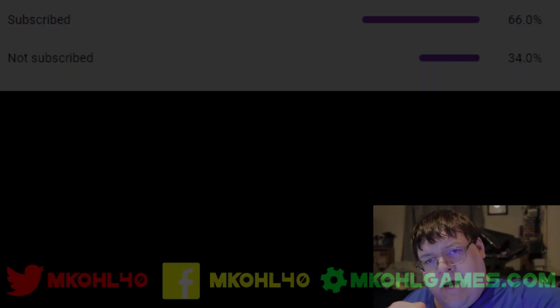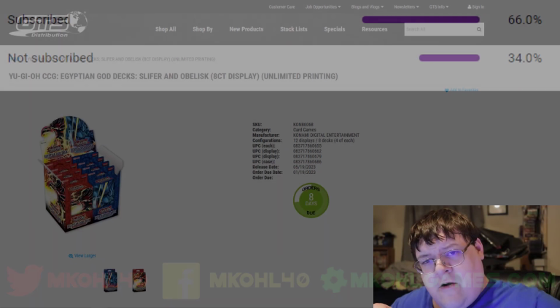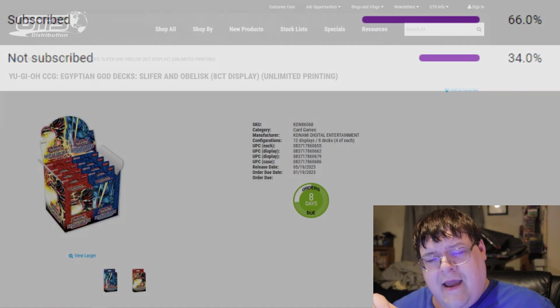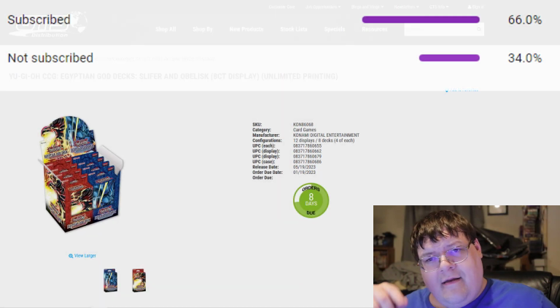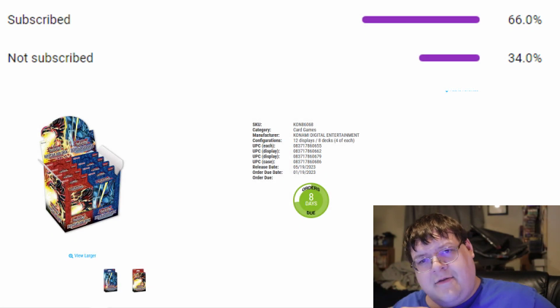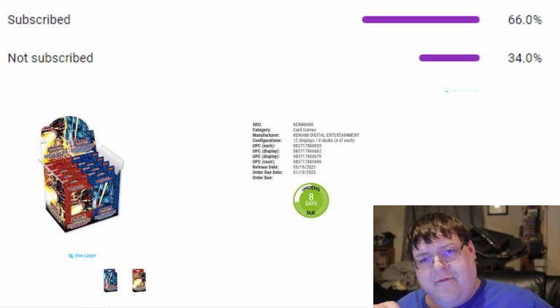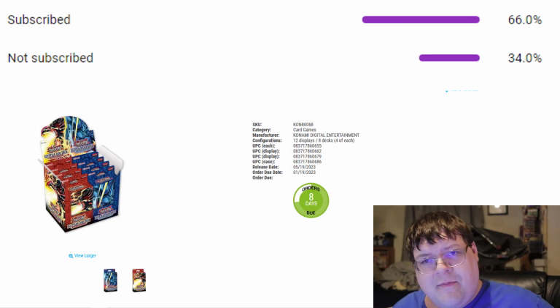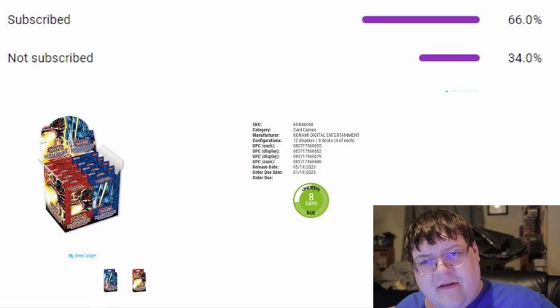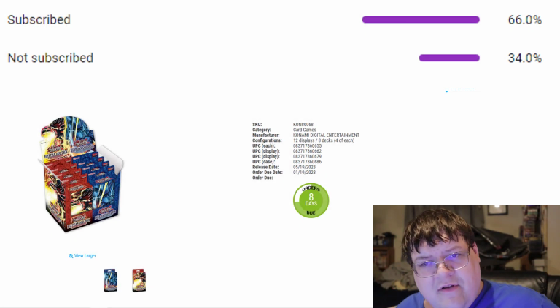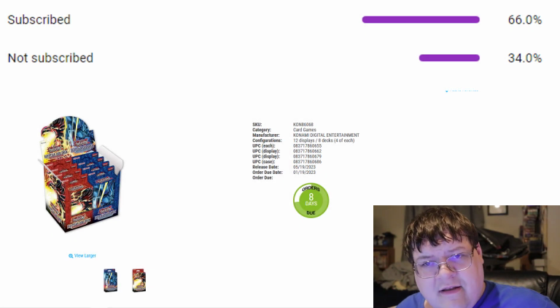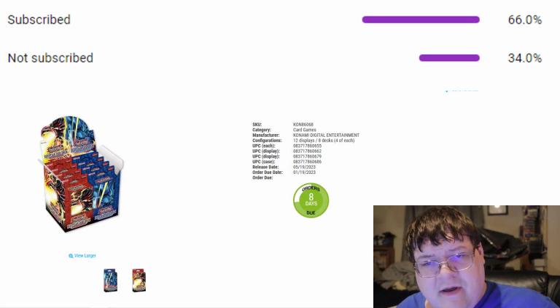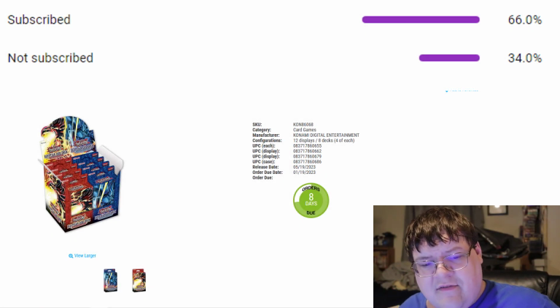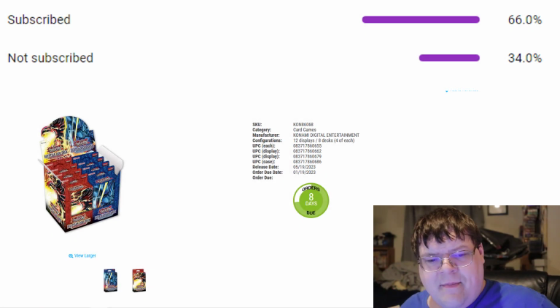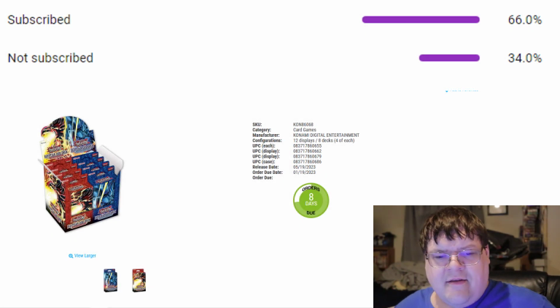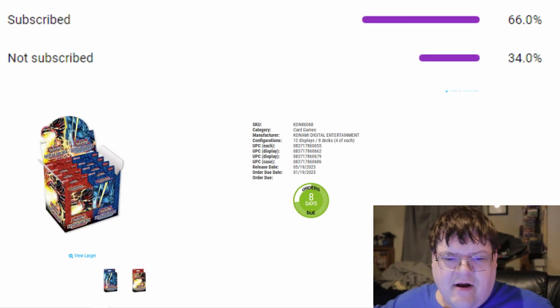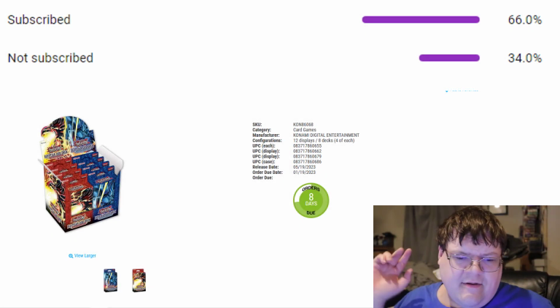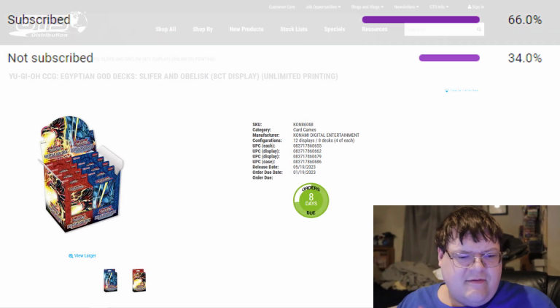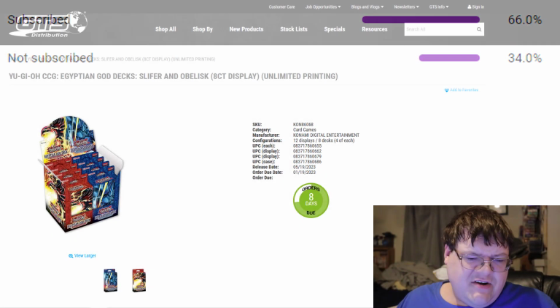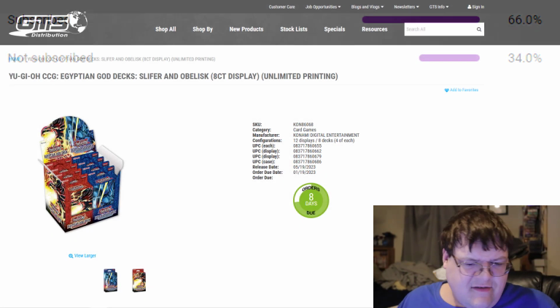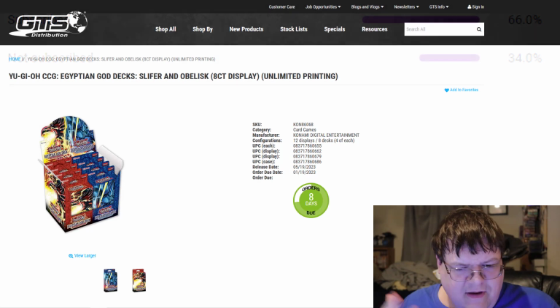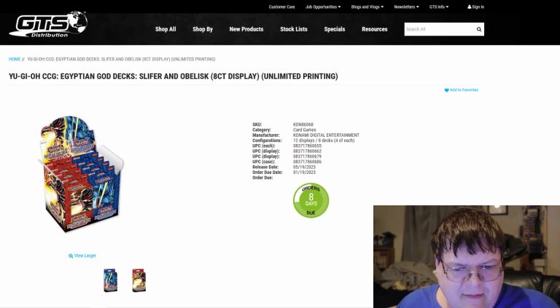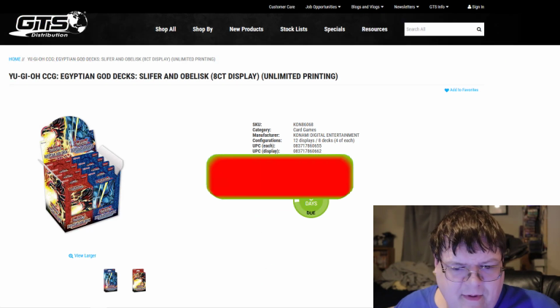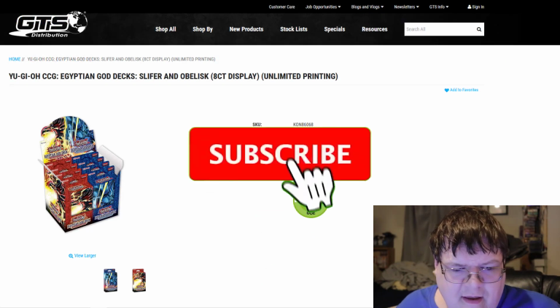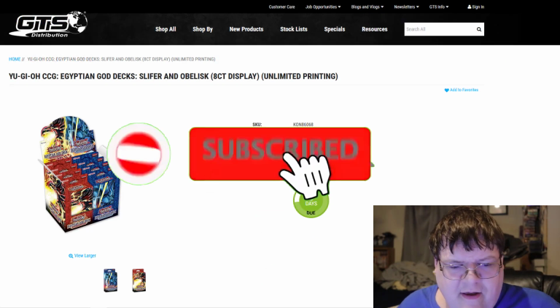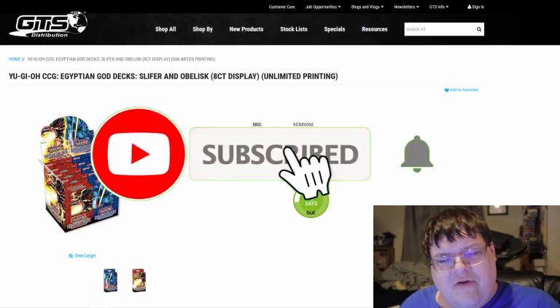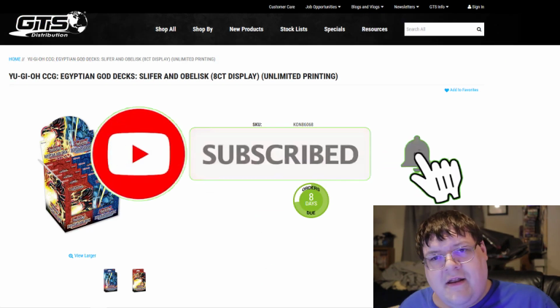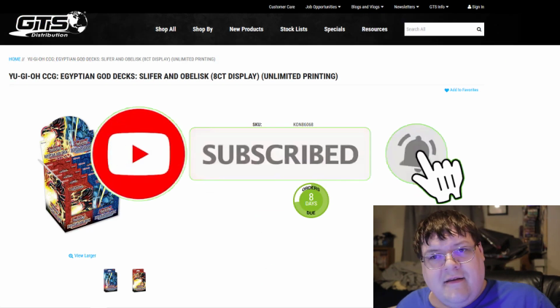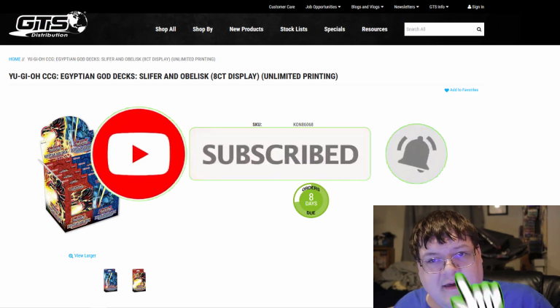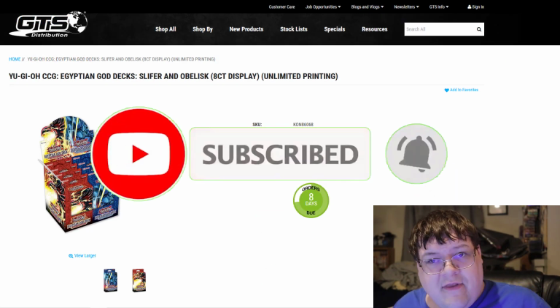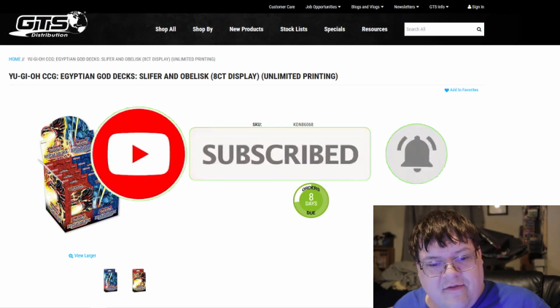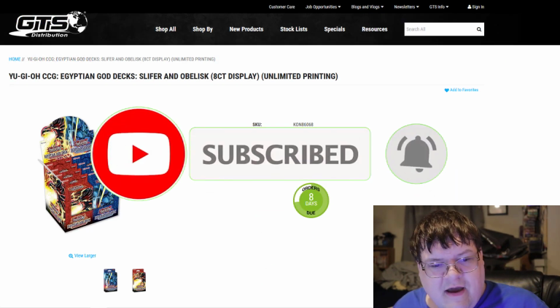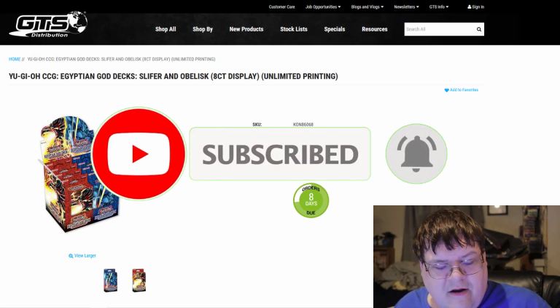Alright, 34% of you are nuts. Smash the living crap out of that subscribe button — smash it so we can climb up the 100 to 11,000 ladder here.